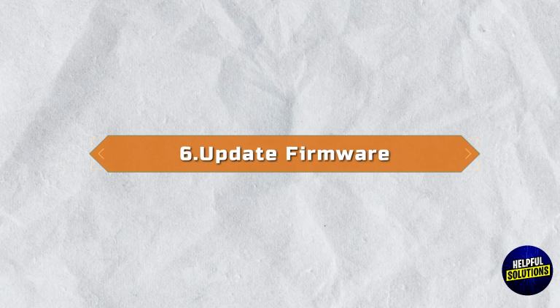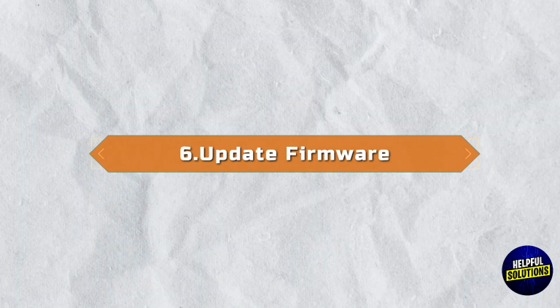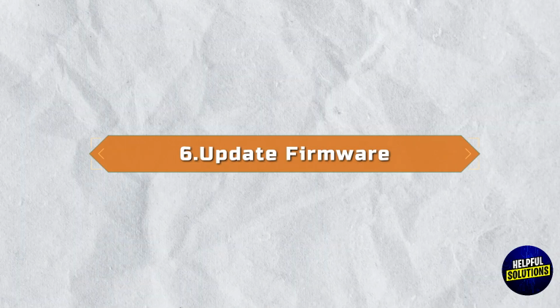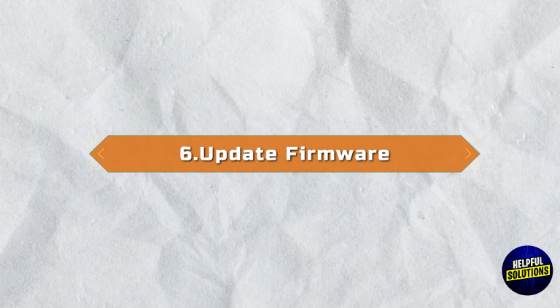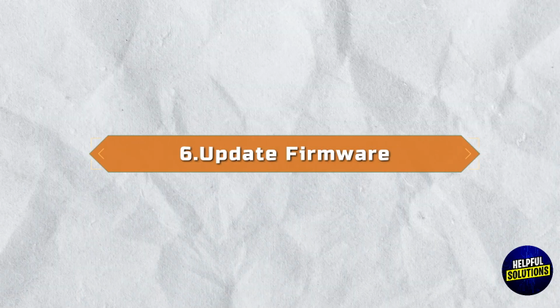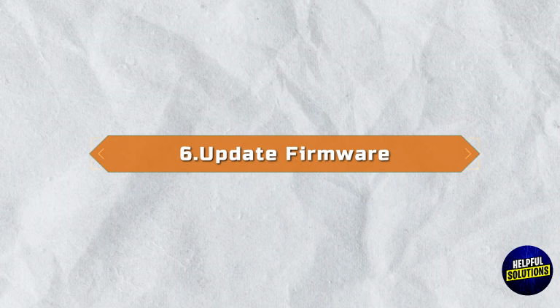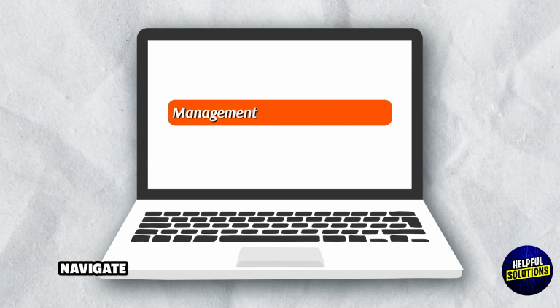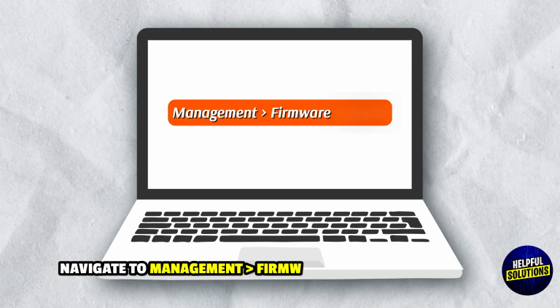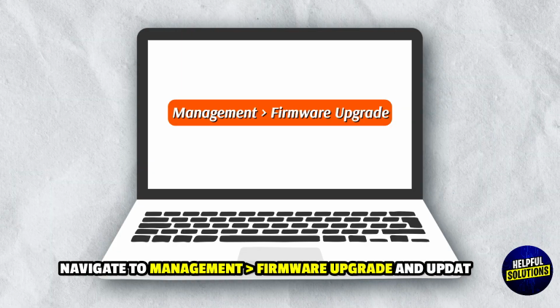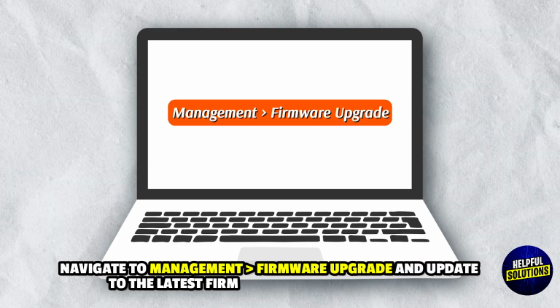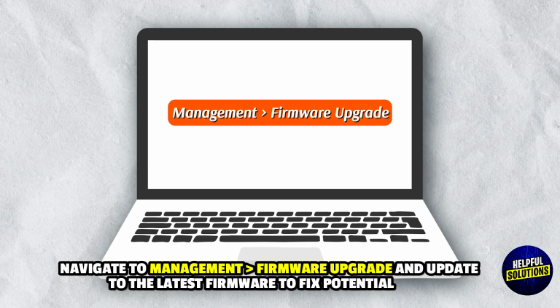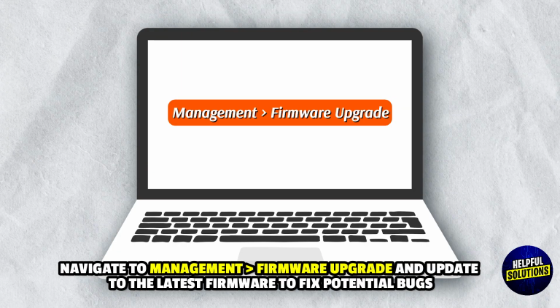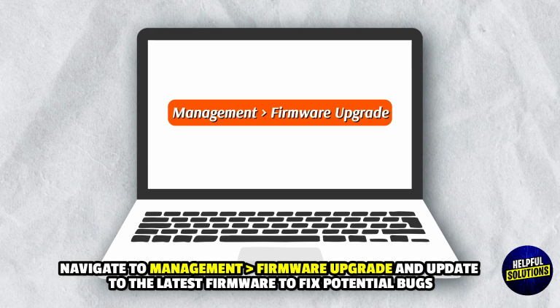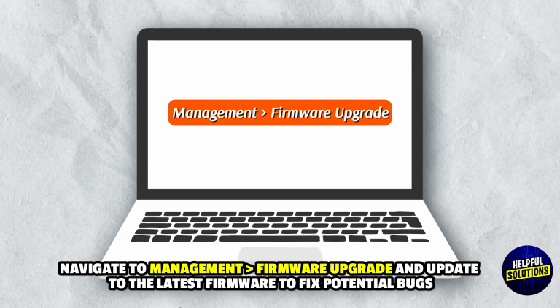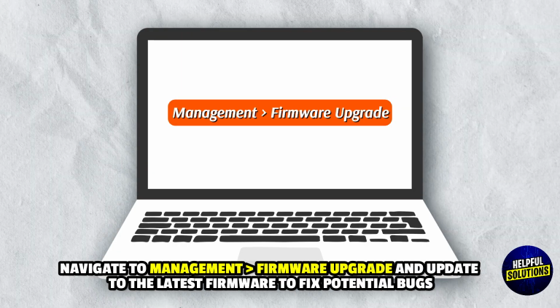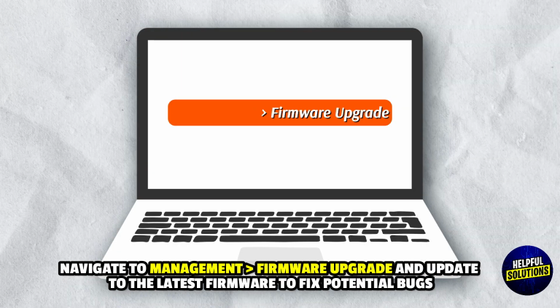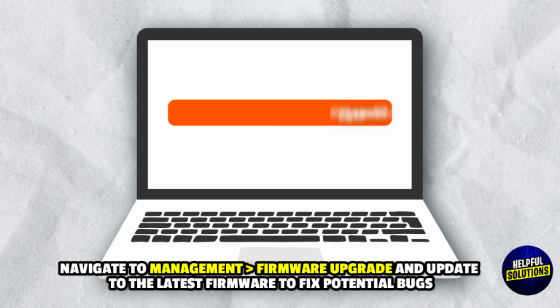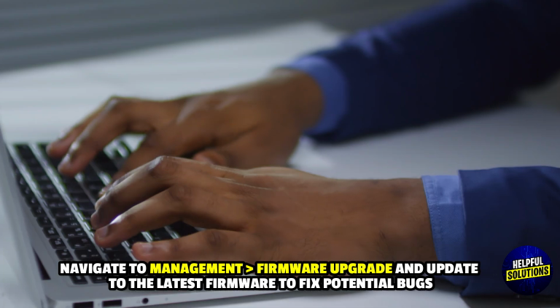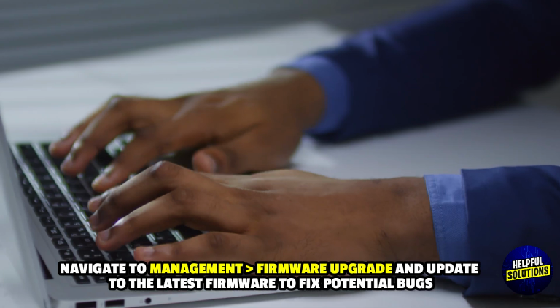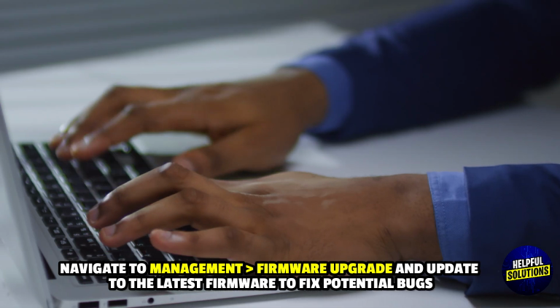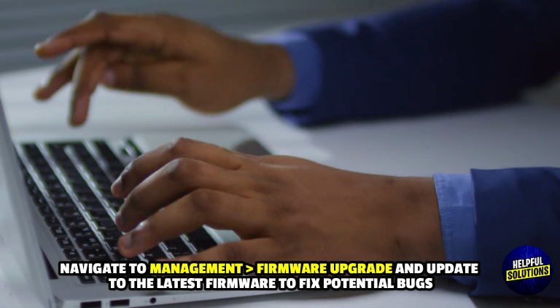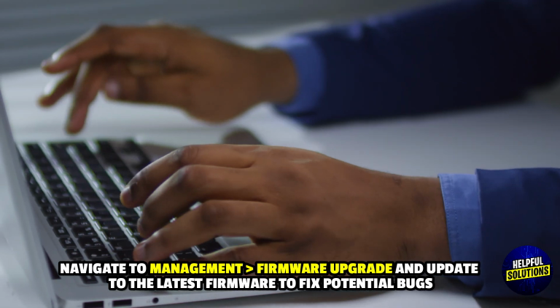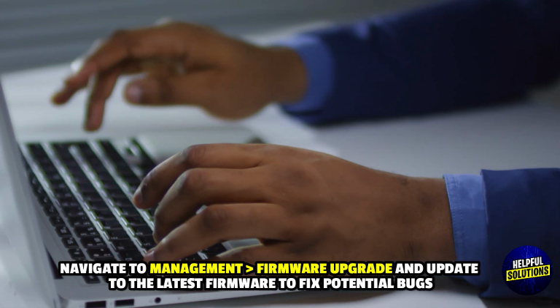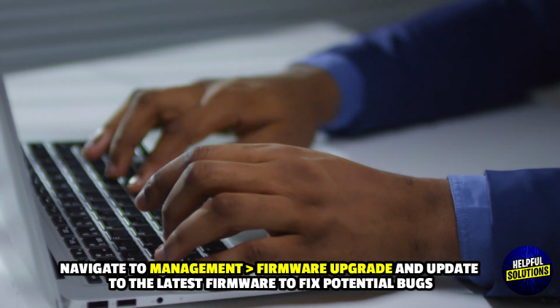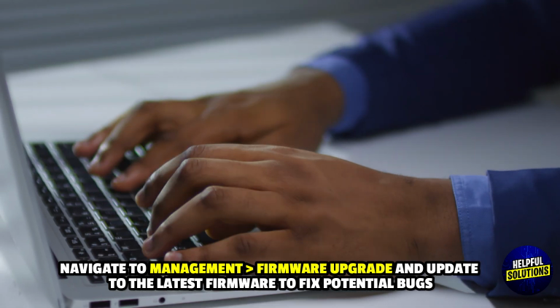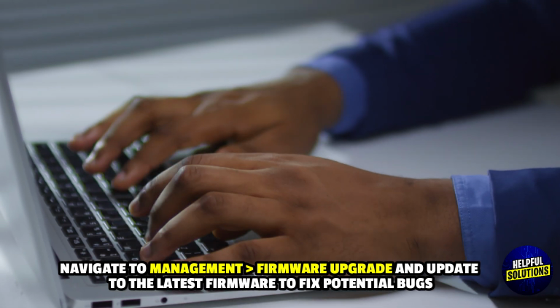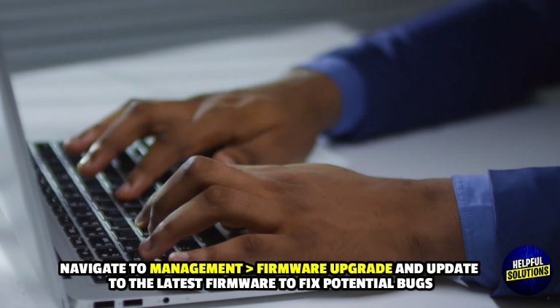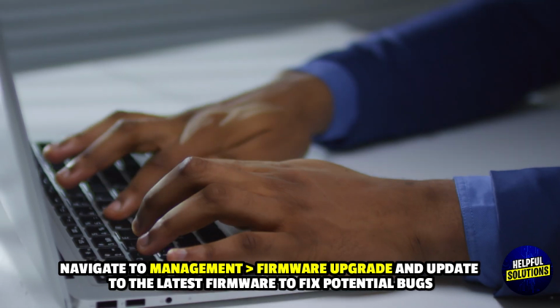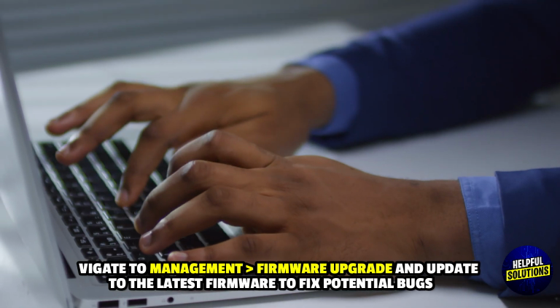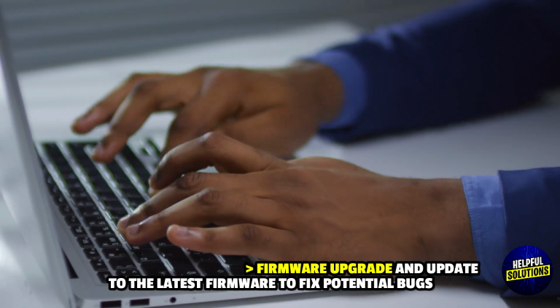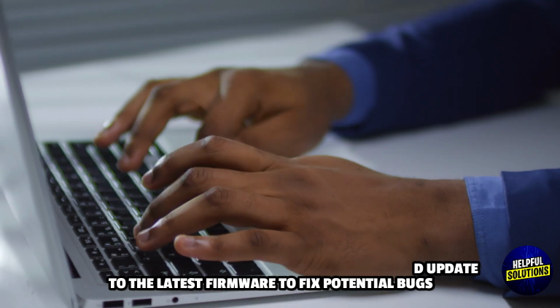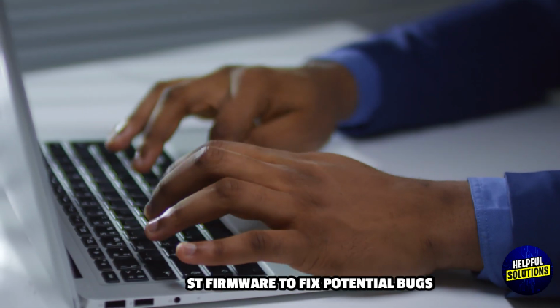6. Update Firmware: Go to management, firmware upgrade and update to the latest firmware to fix potential bugs.